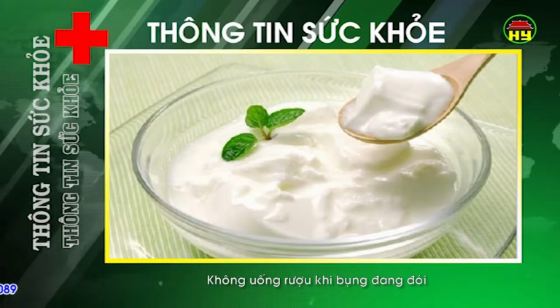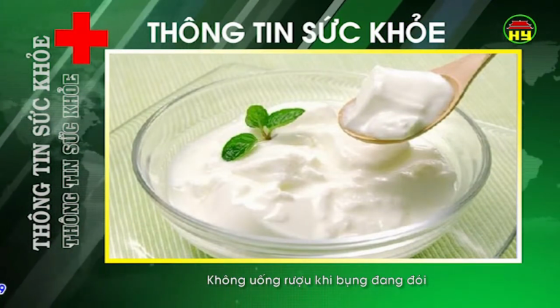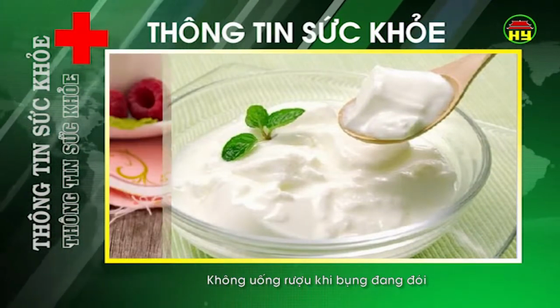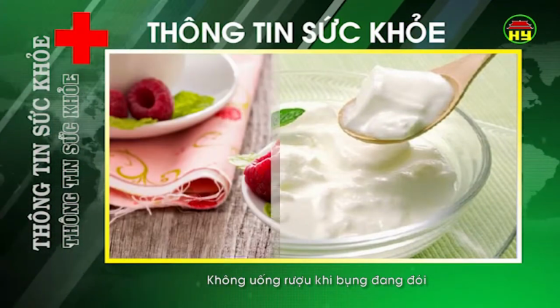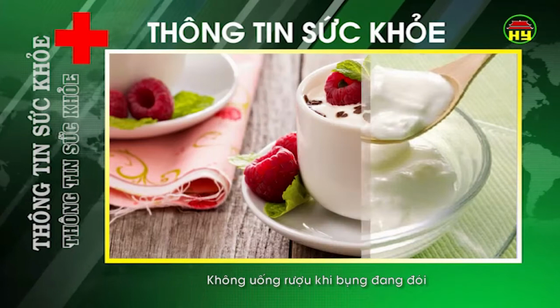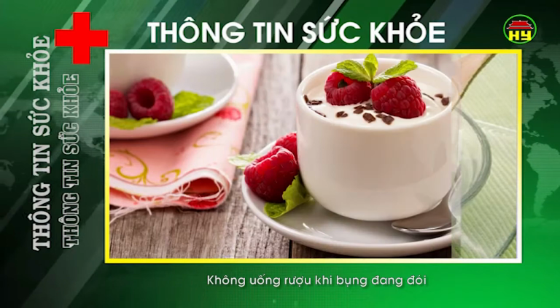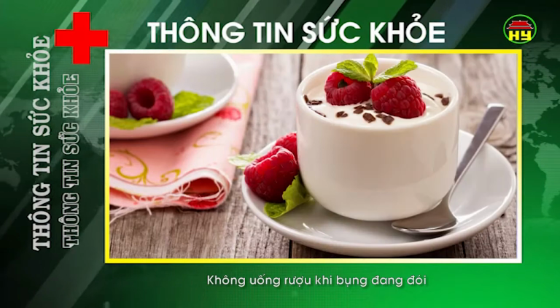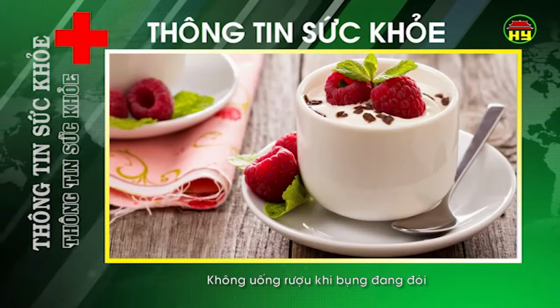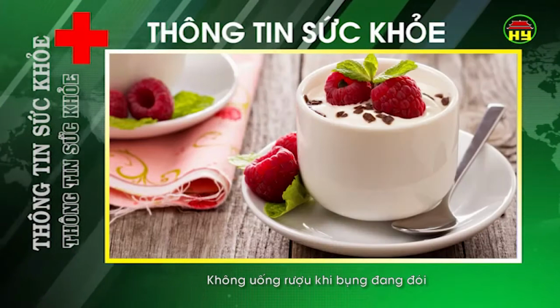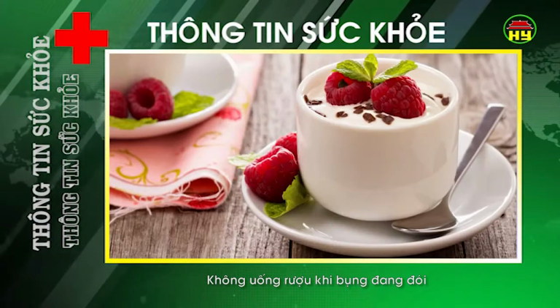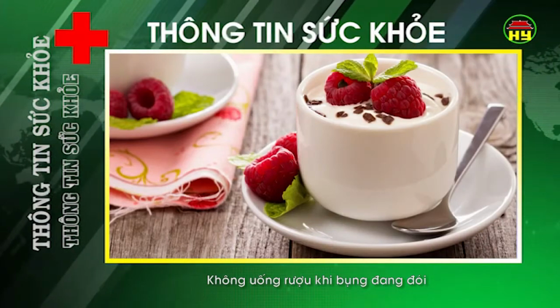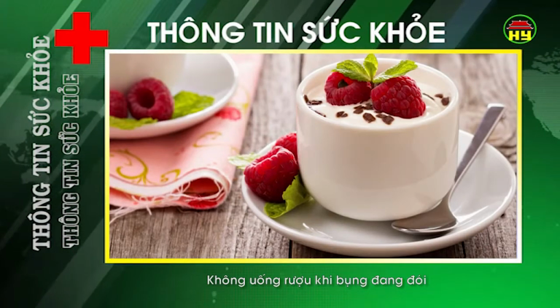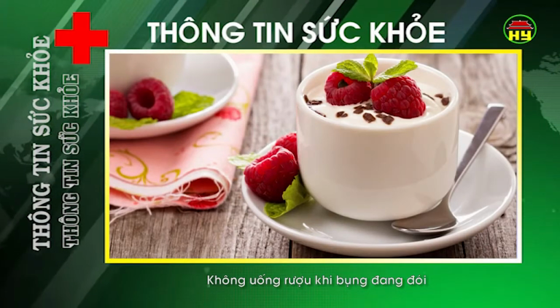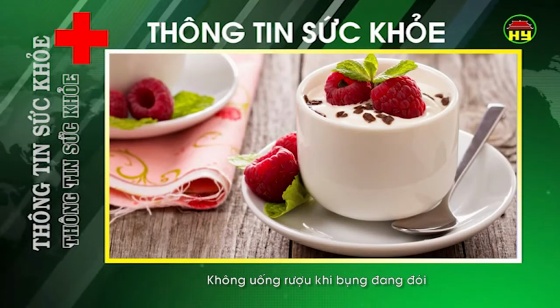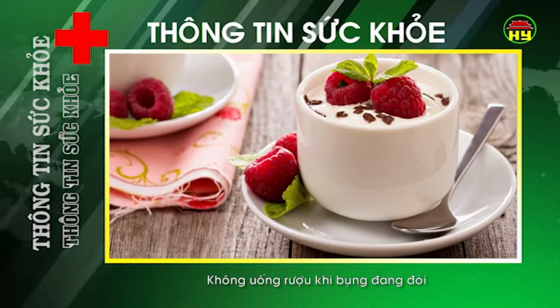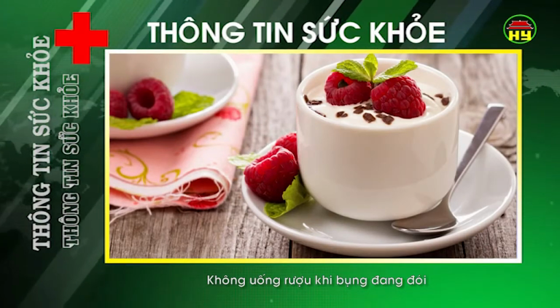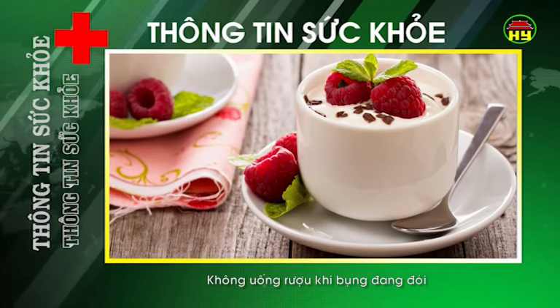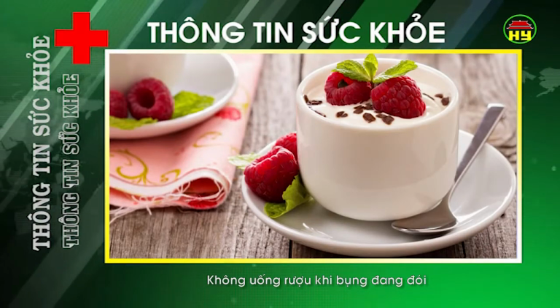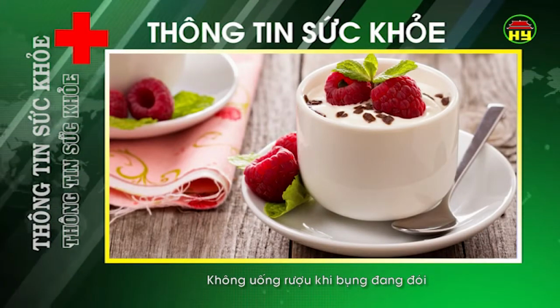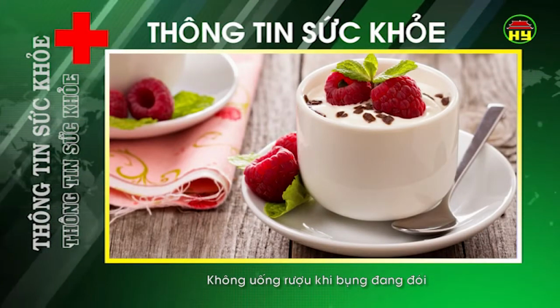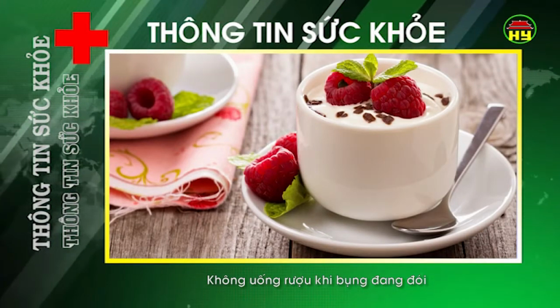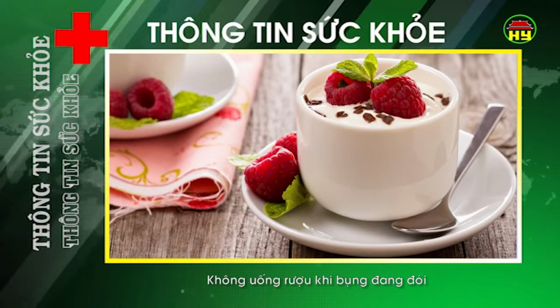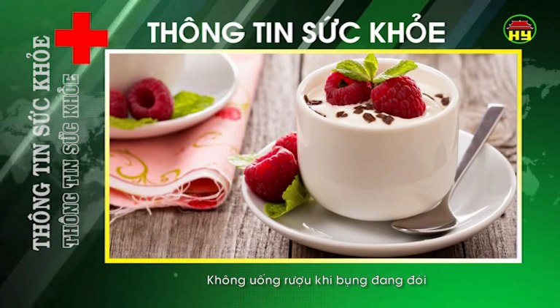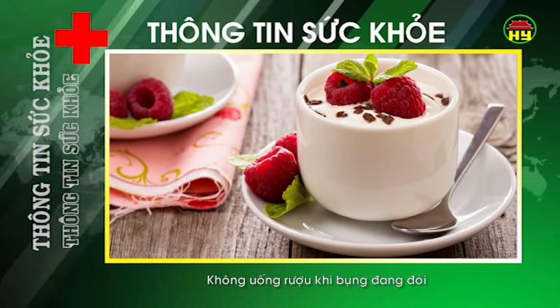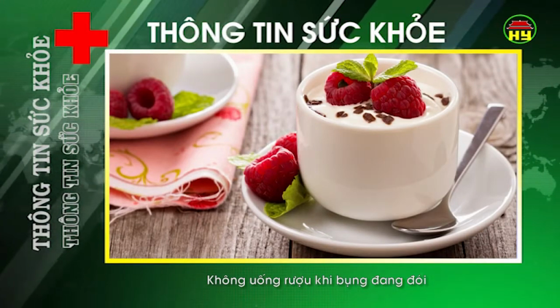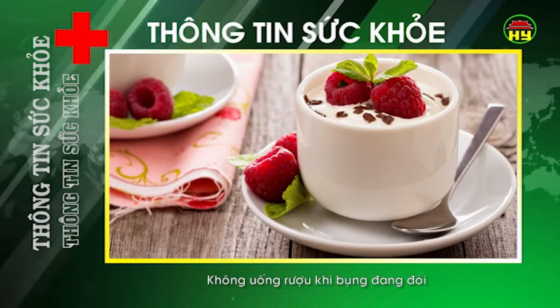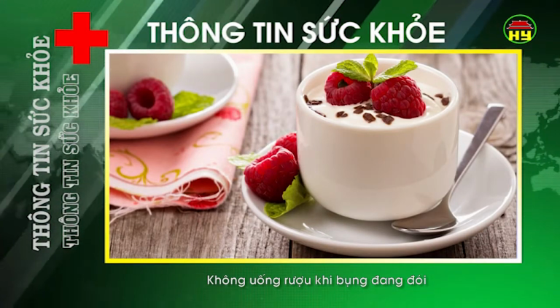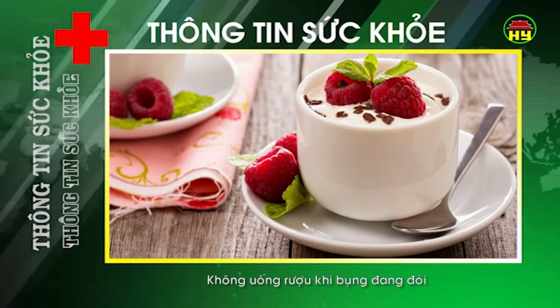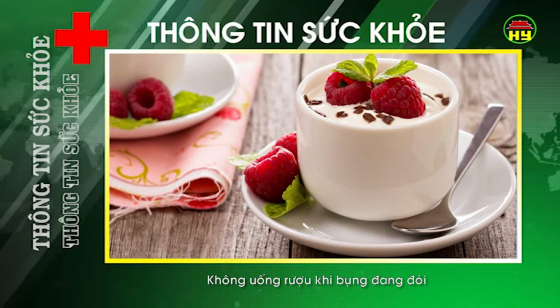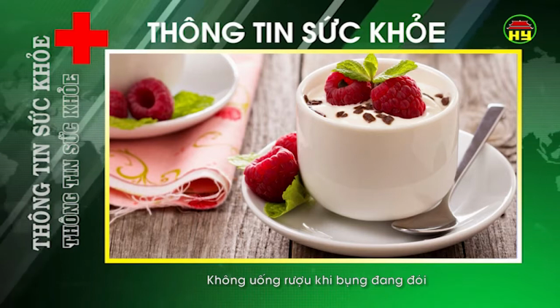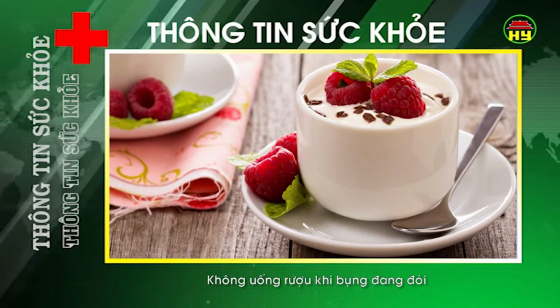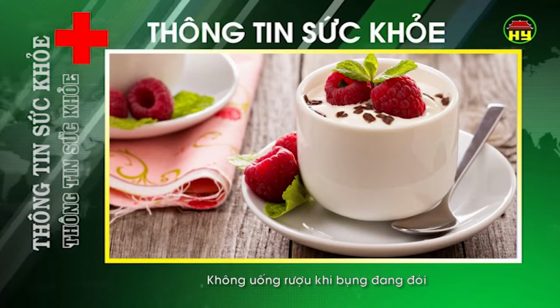Hơn nữa, hàm lượng canxi phong phú trong sữa chua còn rất tốt cho việc giải tỏa khó chịu sau khi uống rượu say.